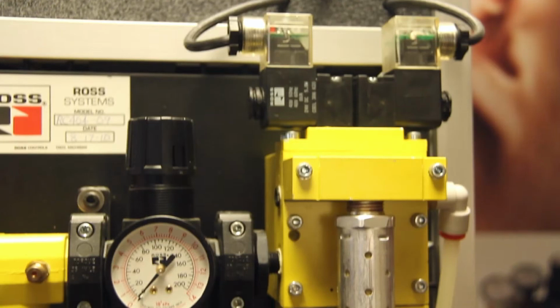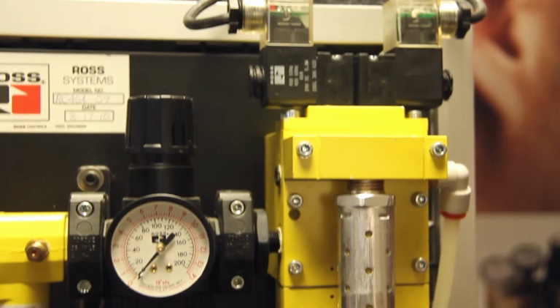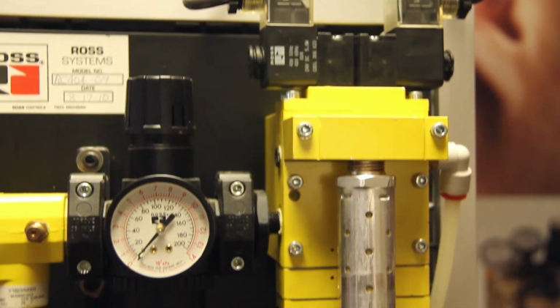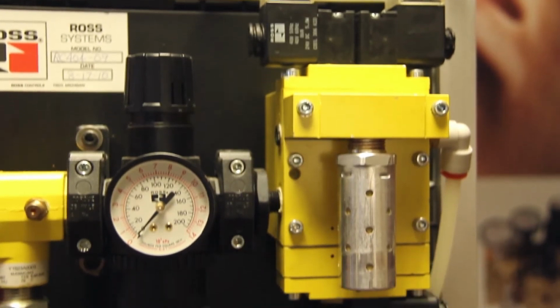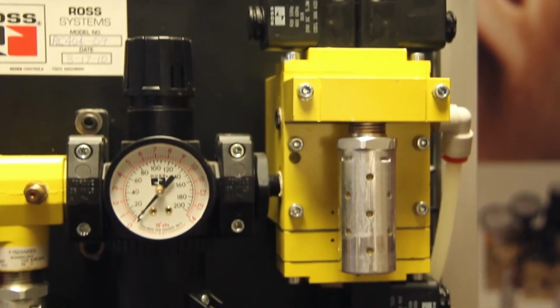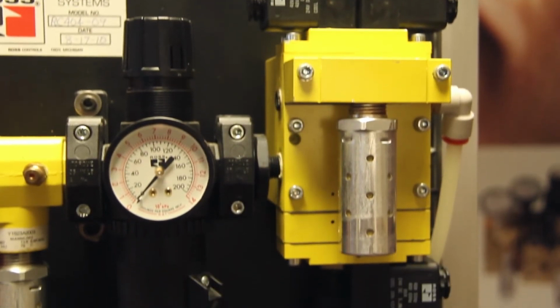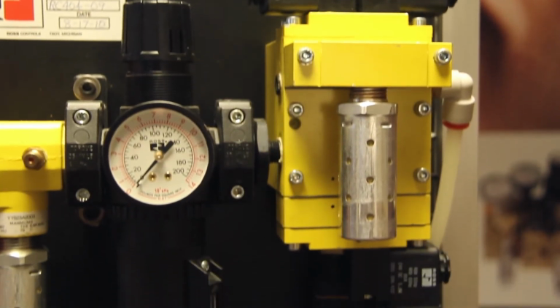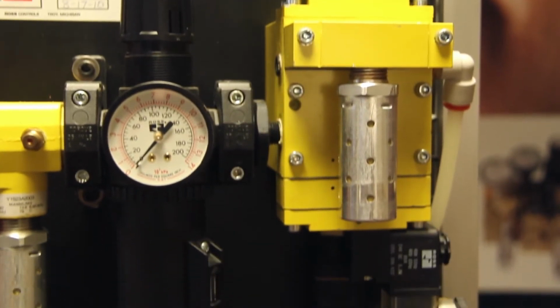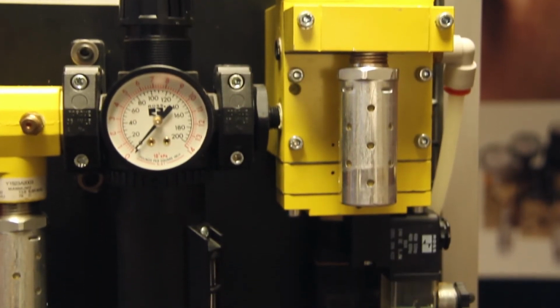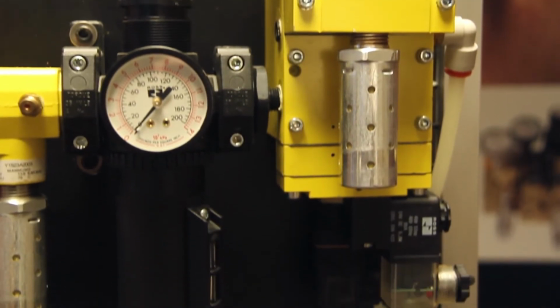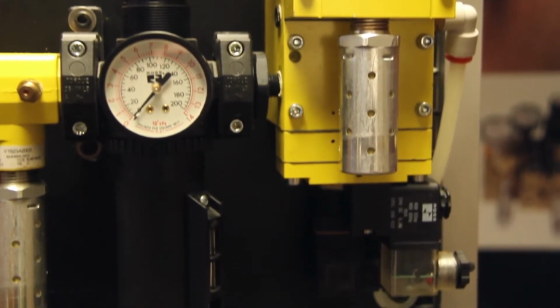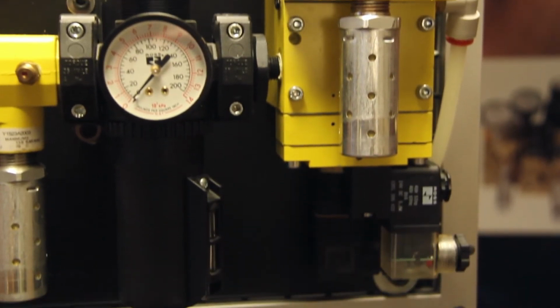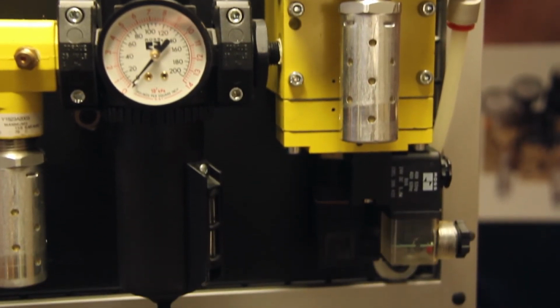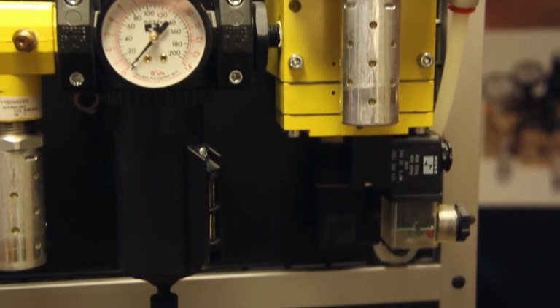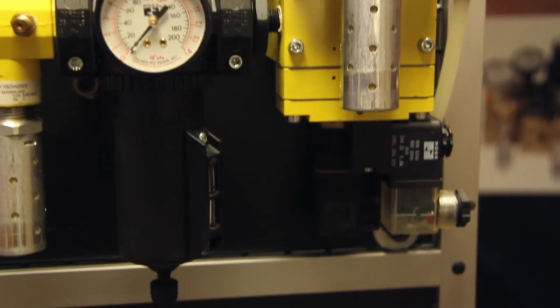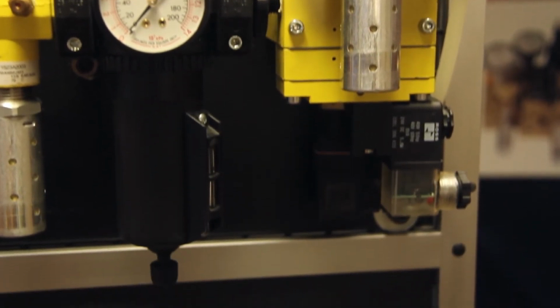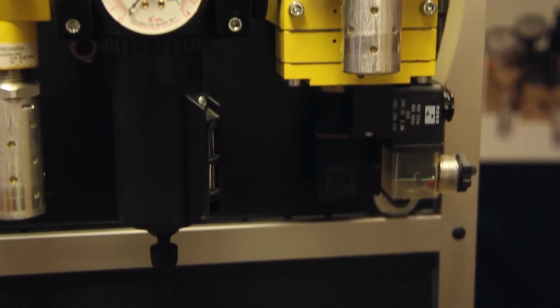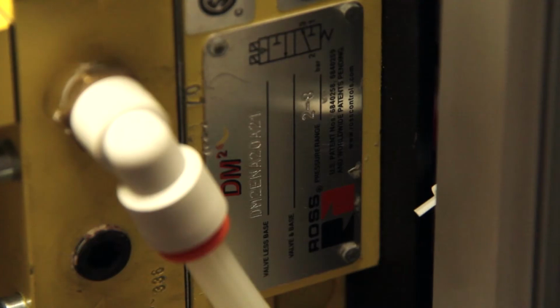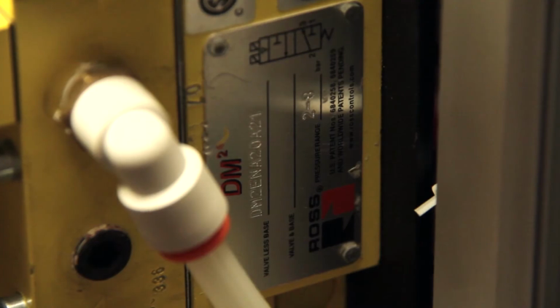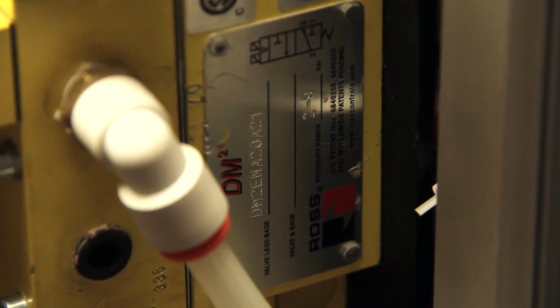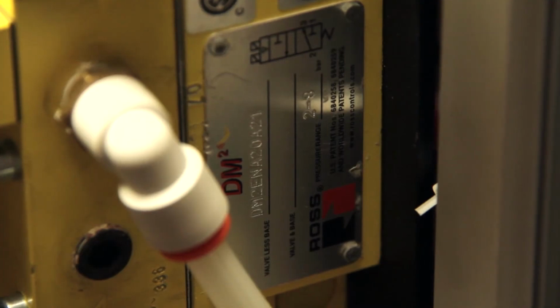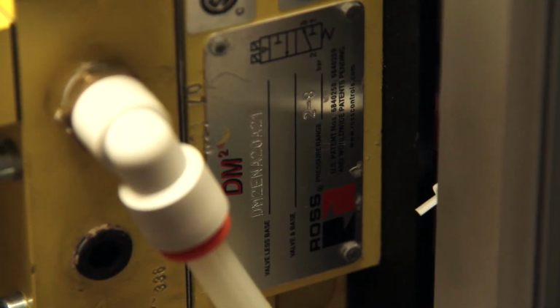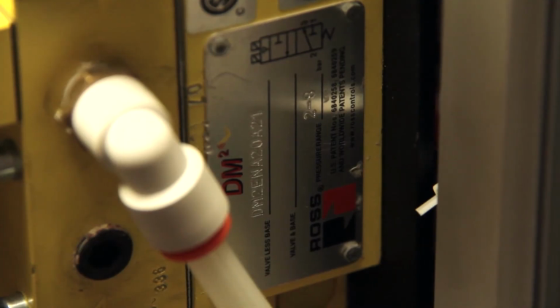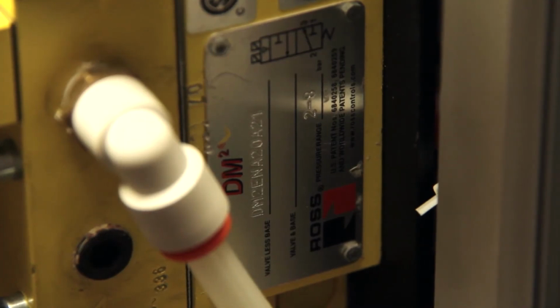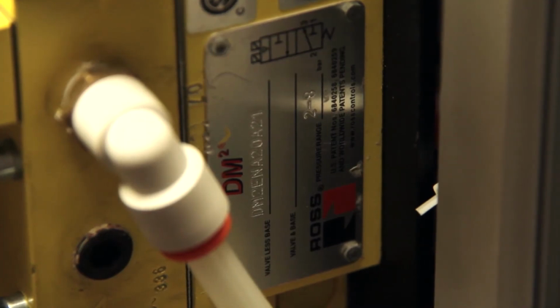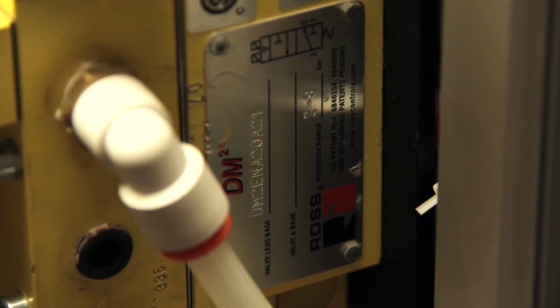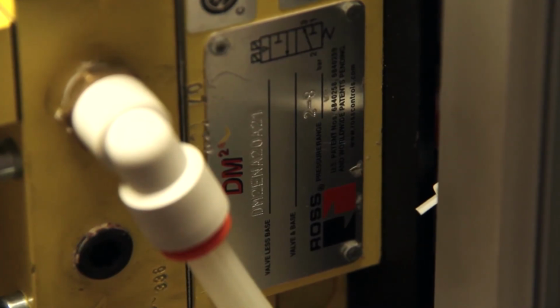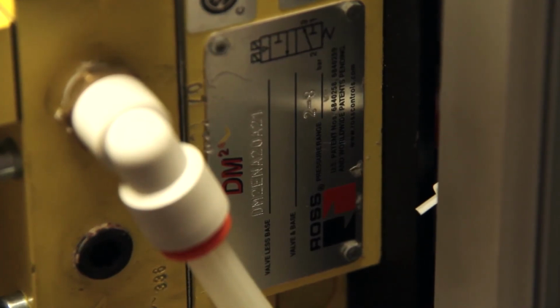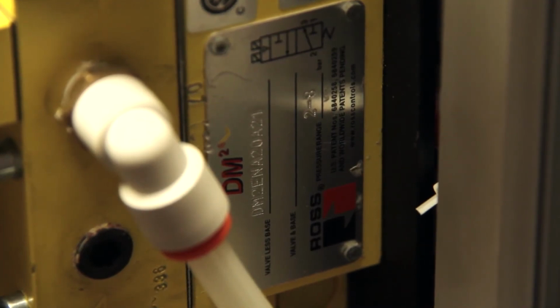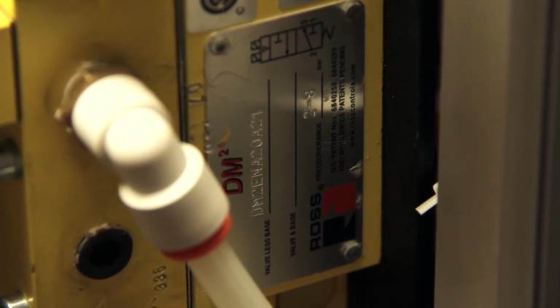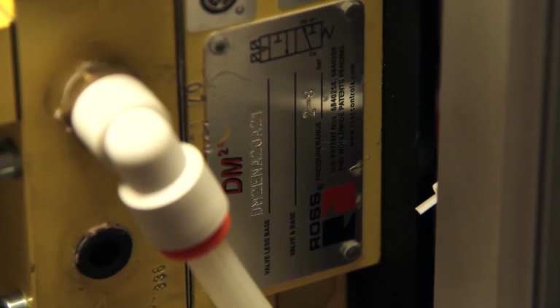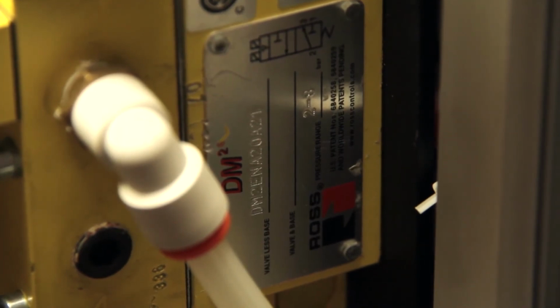There's excellent response time and flow rates, and they're available from quarter inch up to inch and a half in both MPT and VSP.